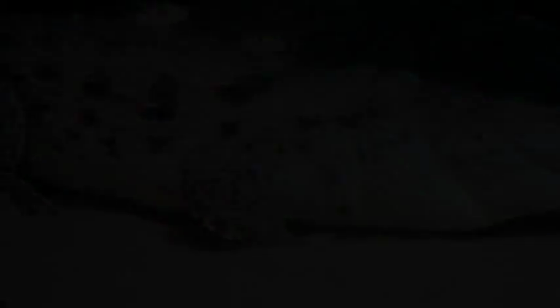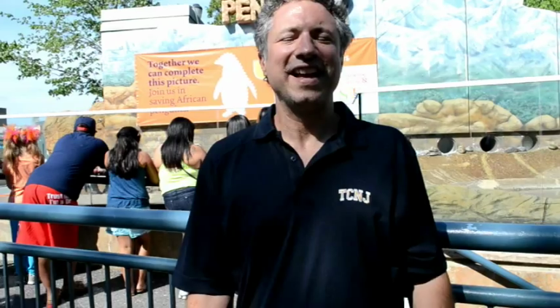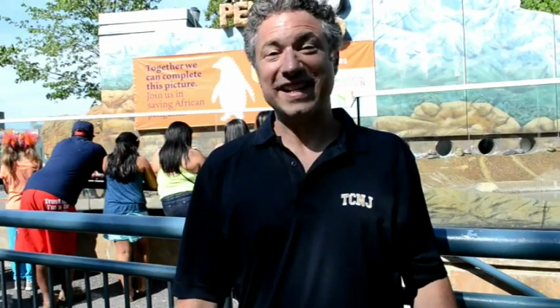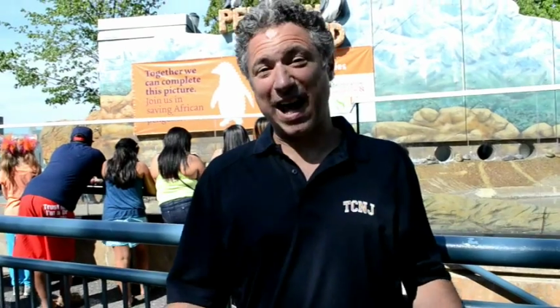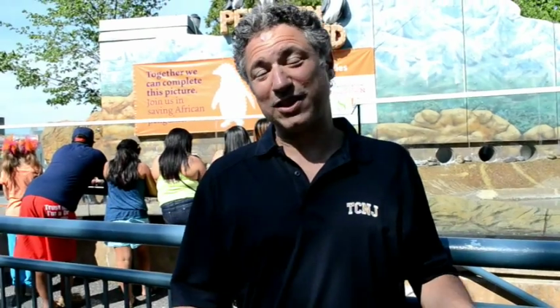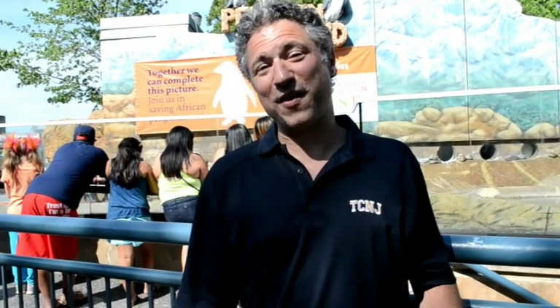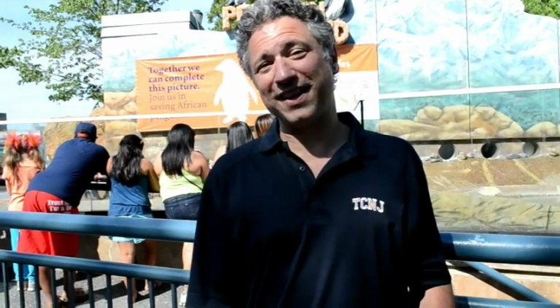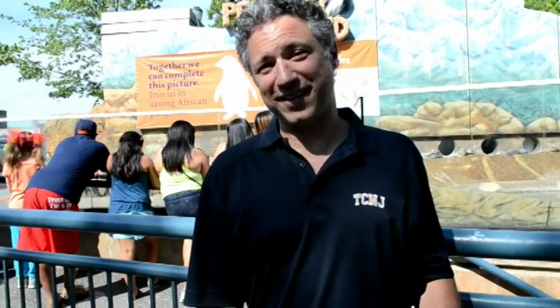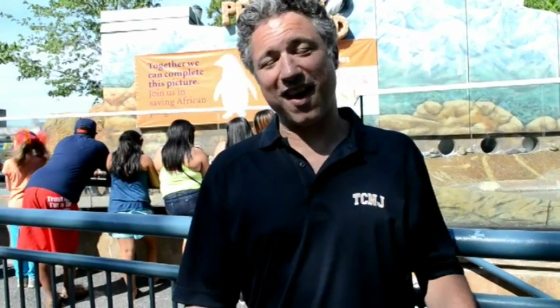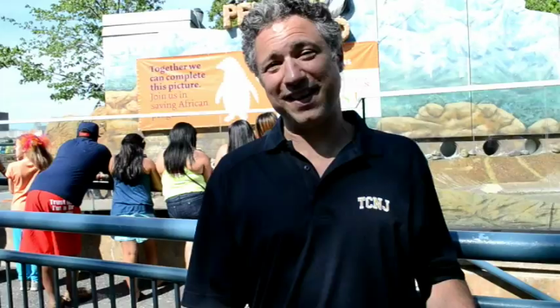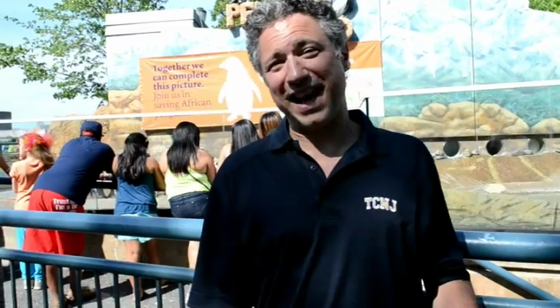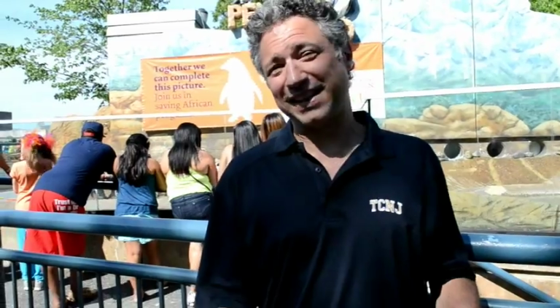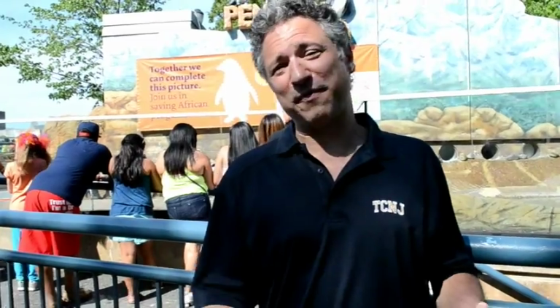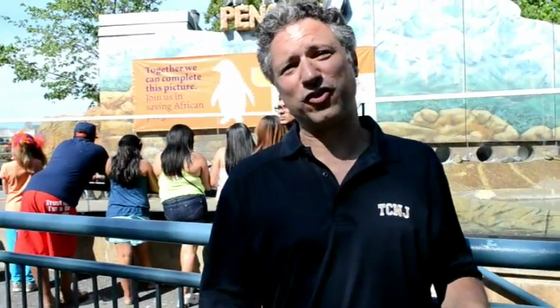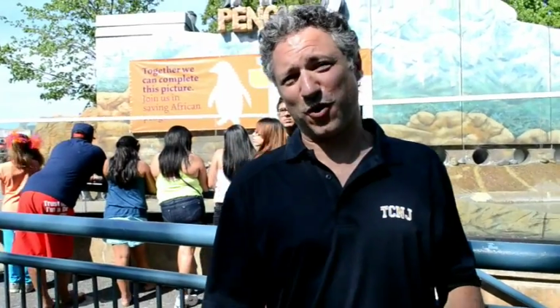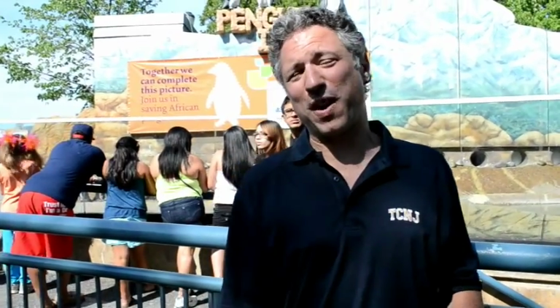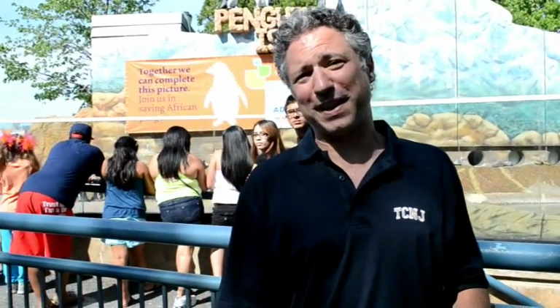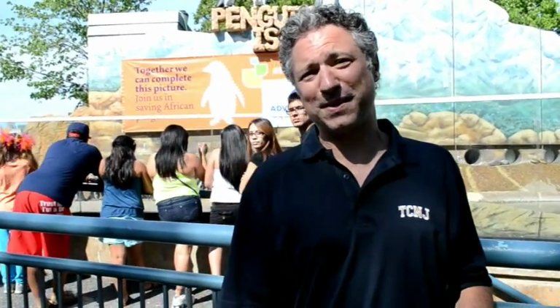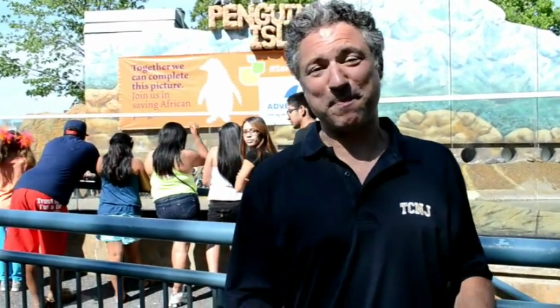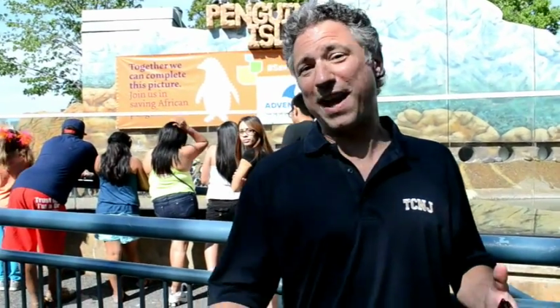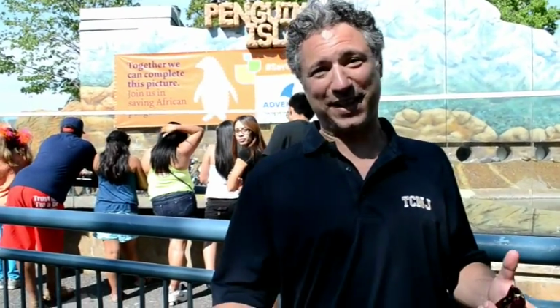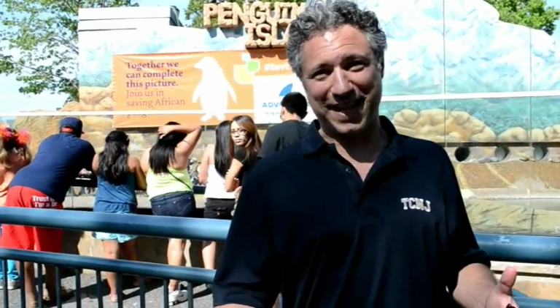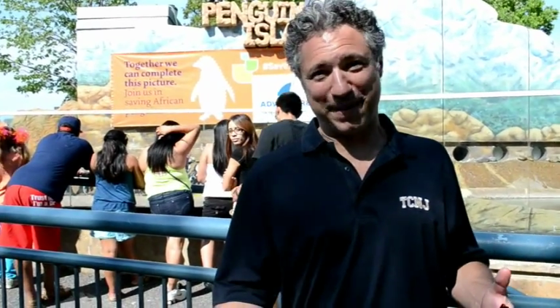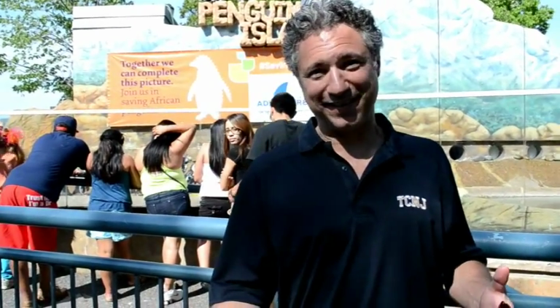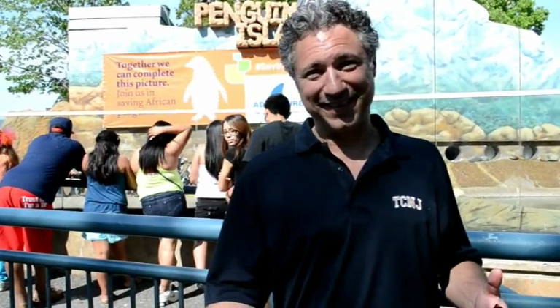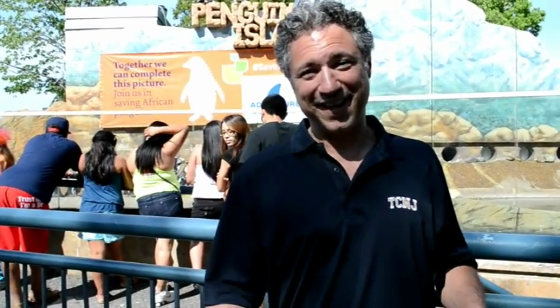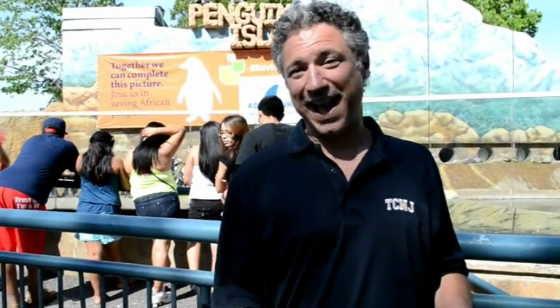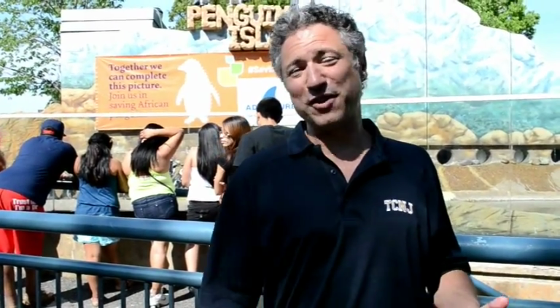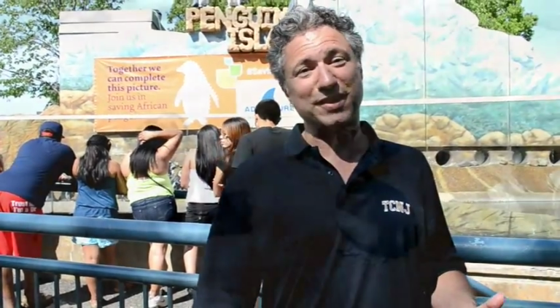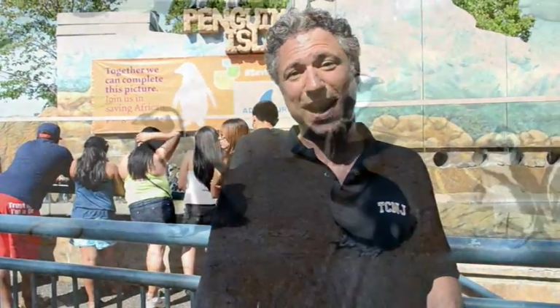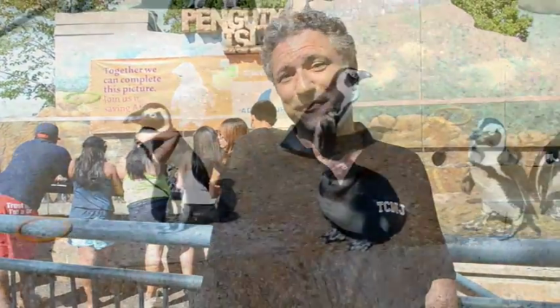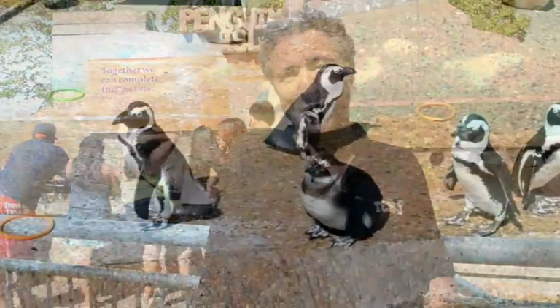Now it's fun in the sun at the Adventure Aquarium's Penguin Exhibit. Have a good time, folks.